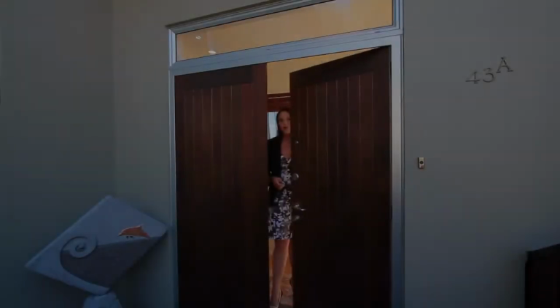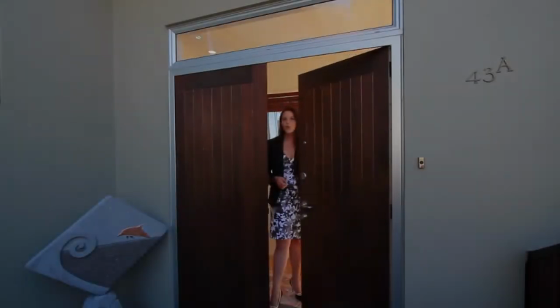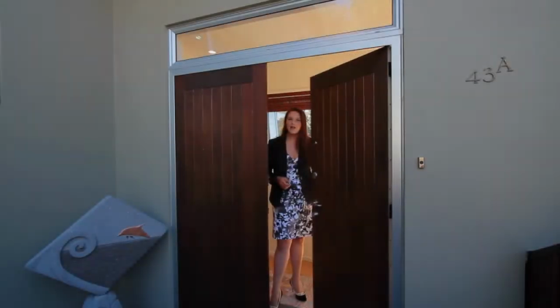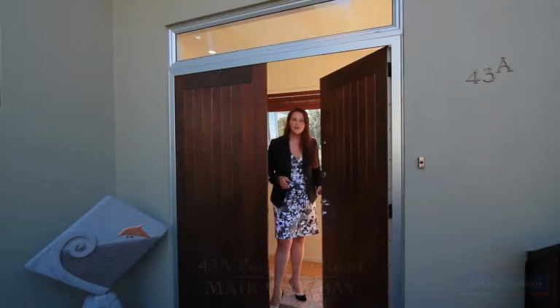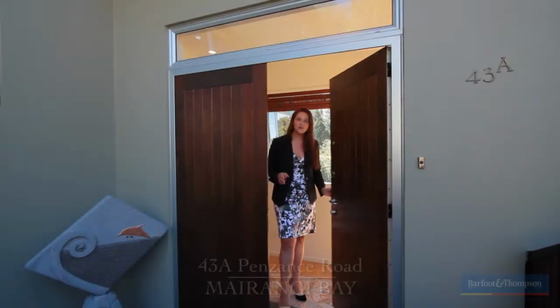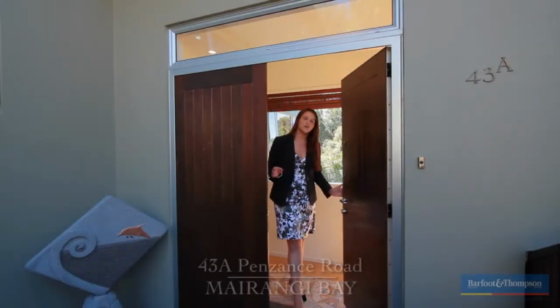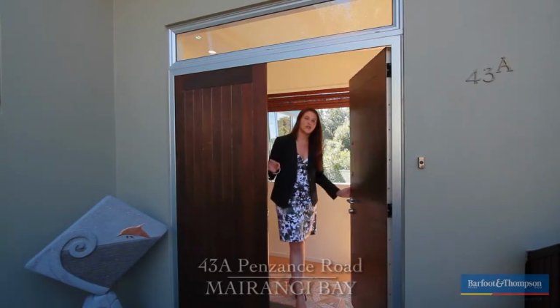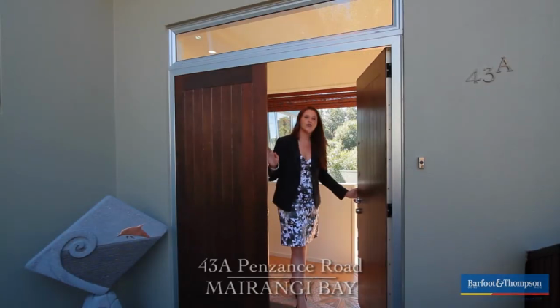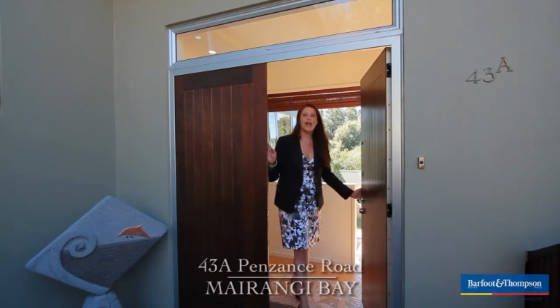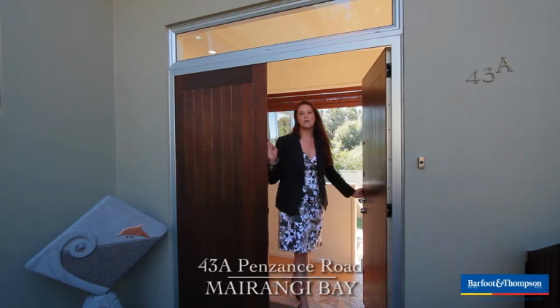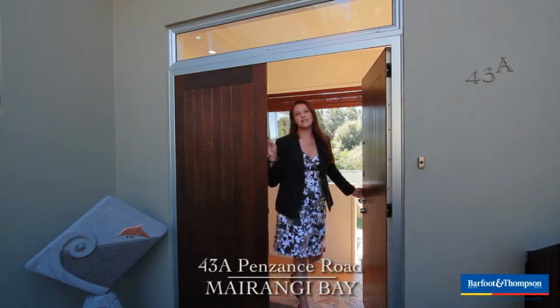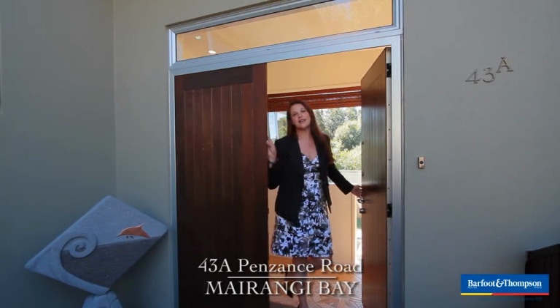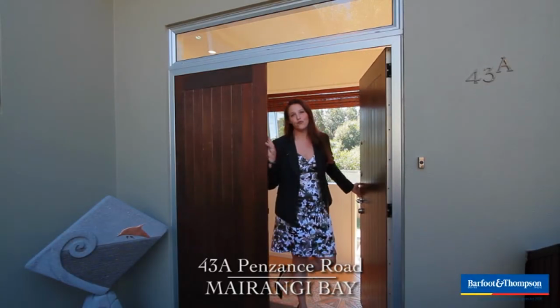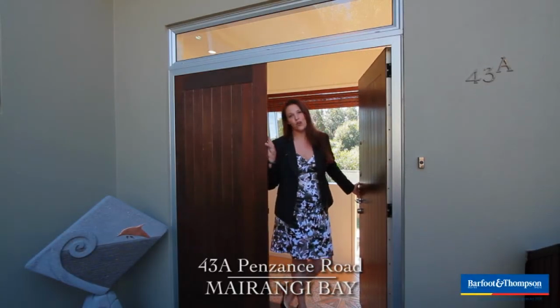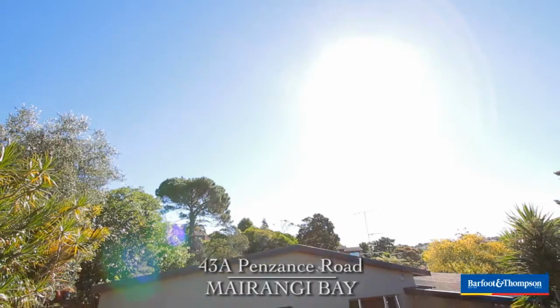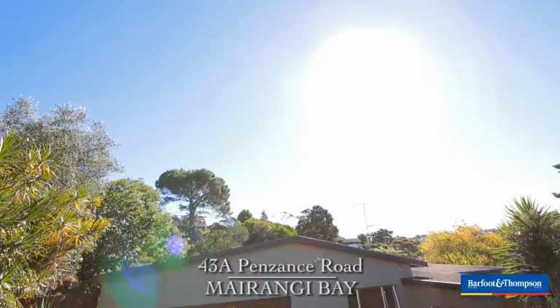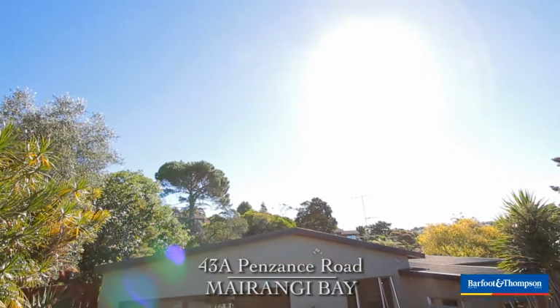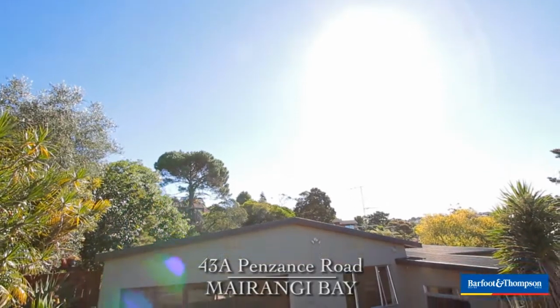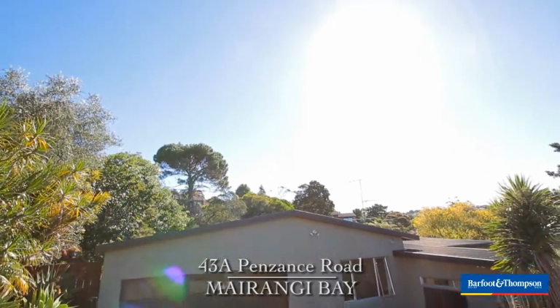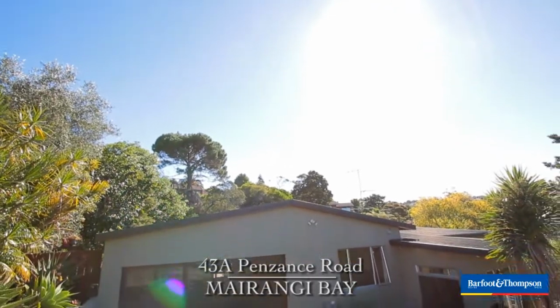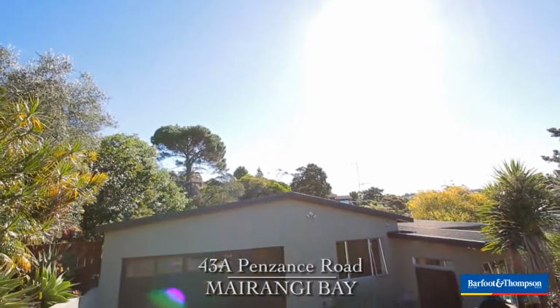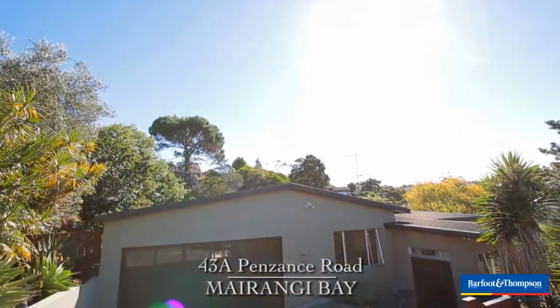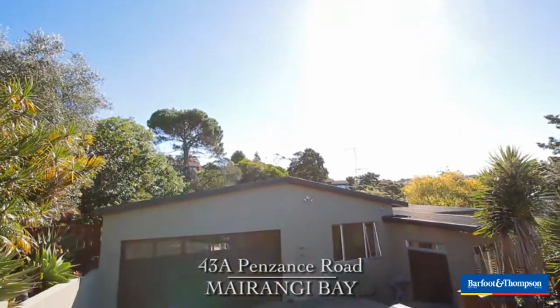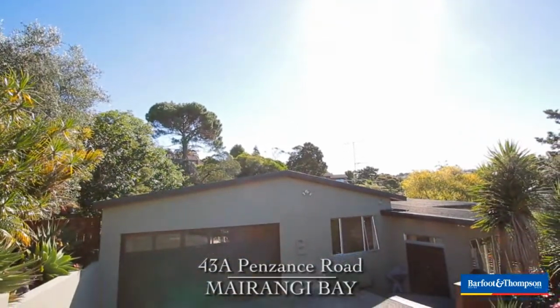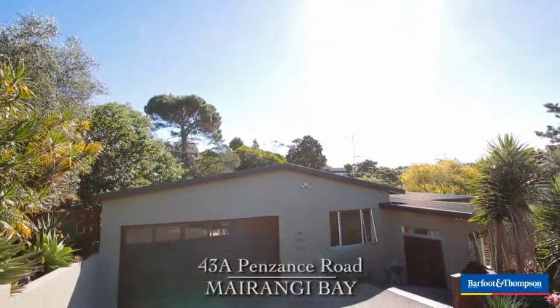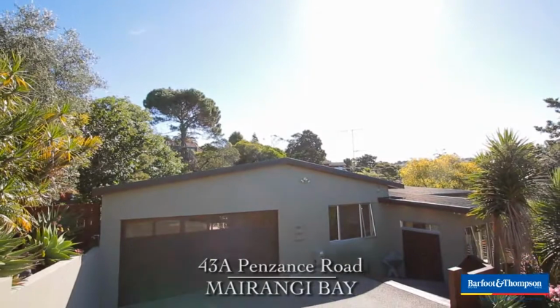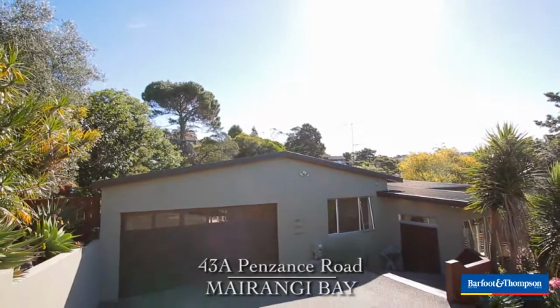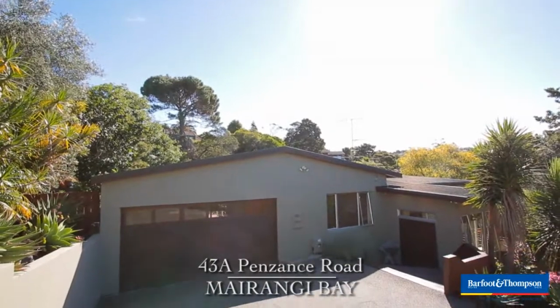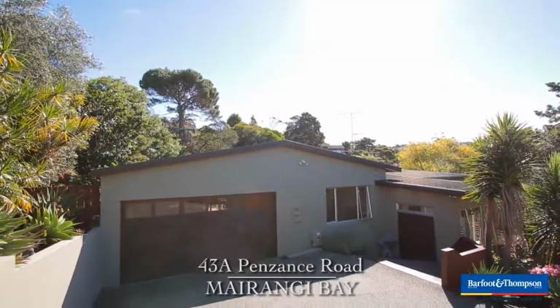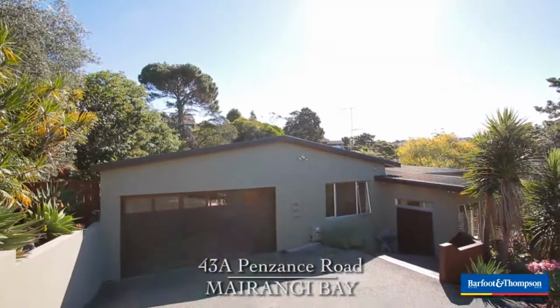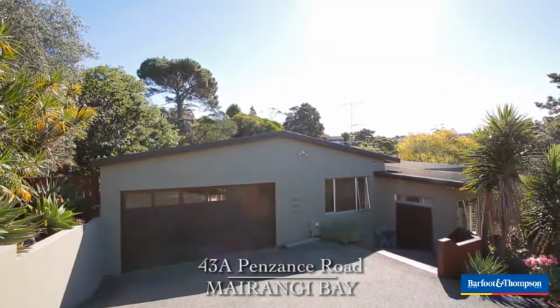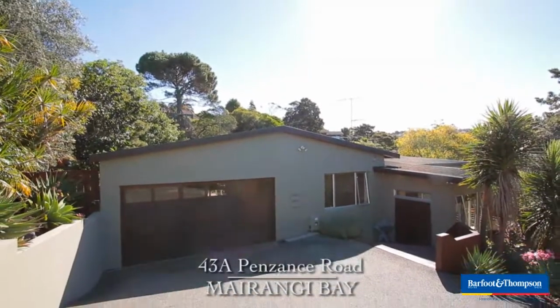Welcome to 43A Penzance Road, a truly private oasis in the heart of it all.